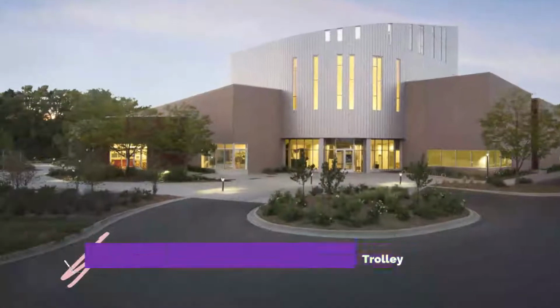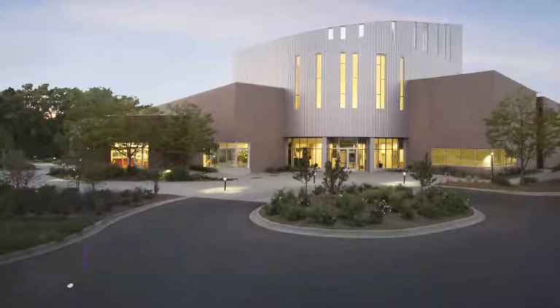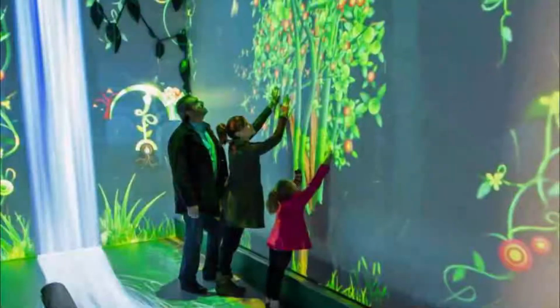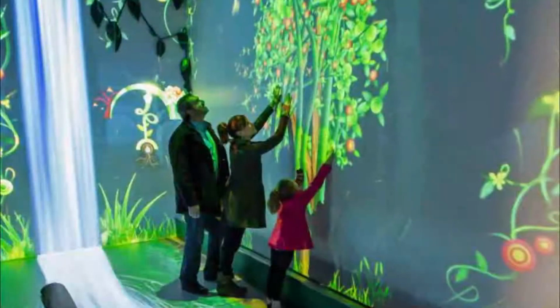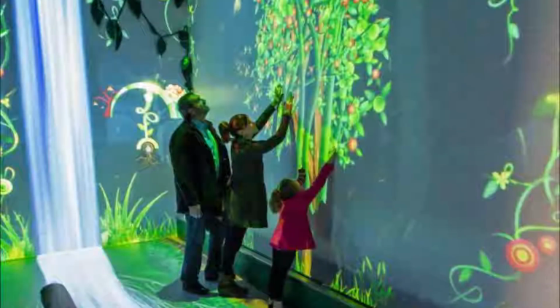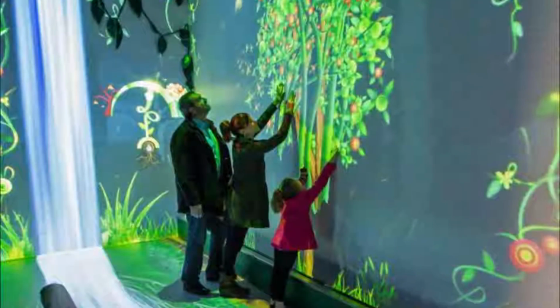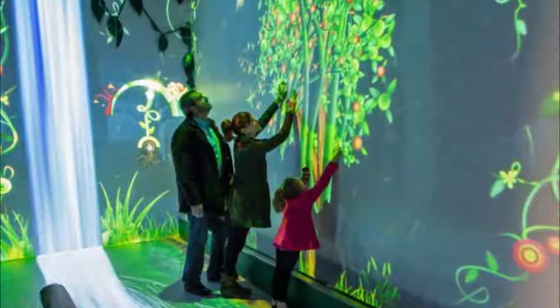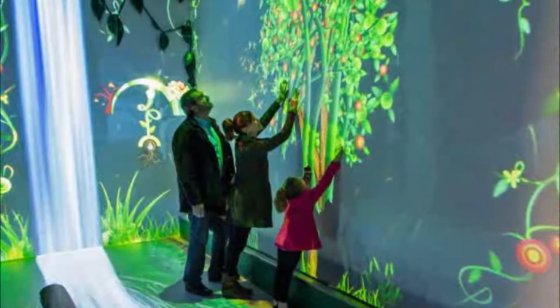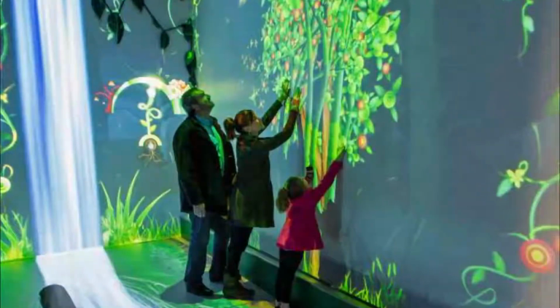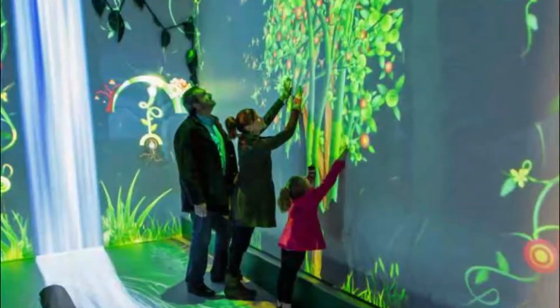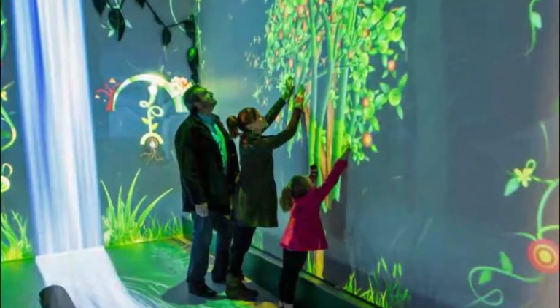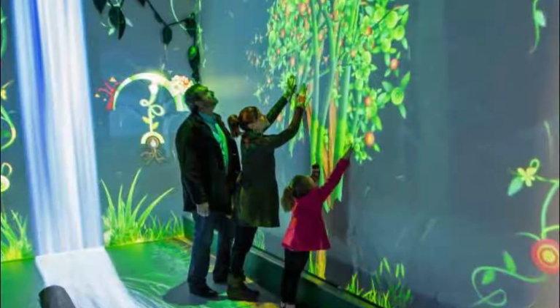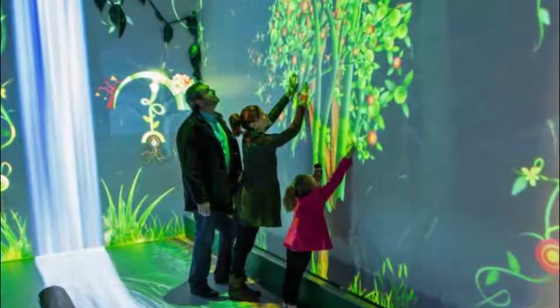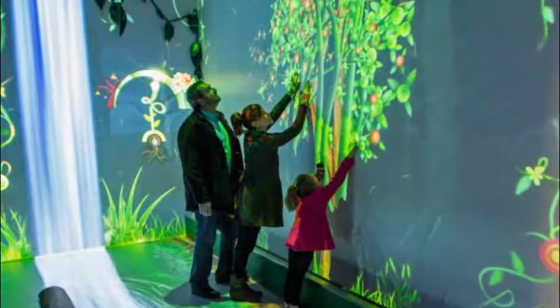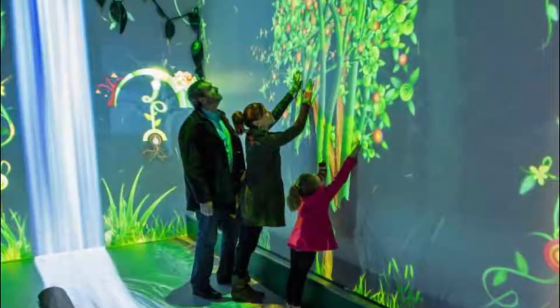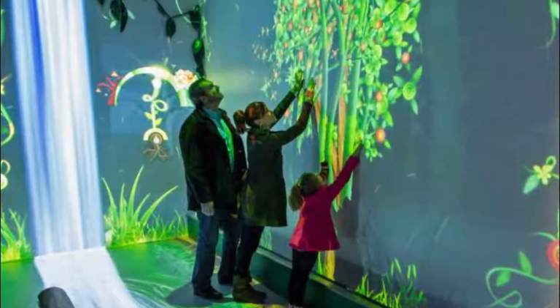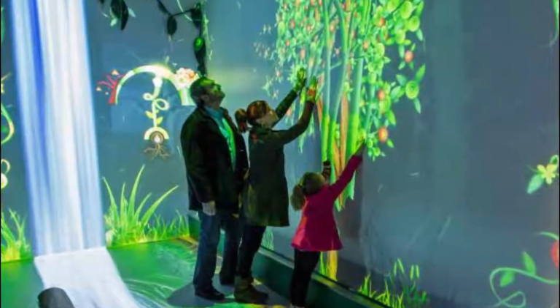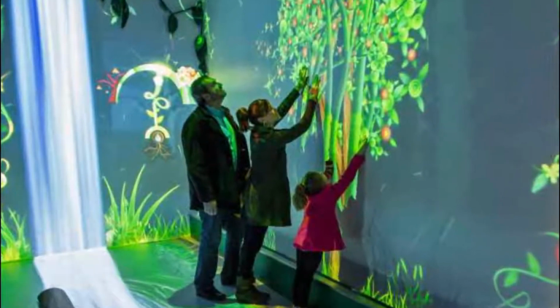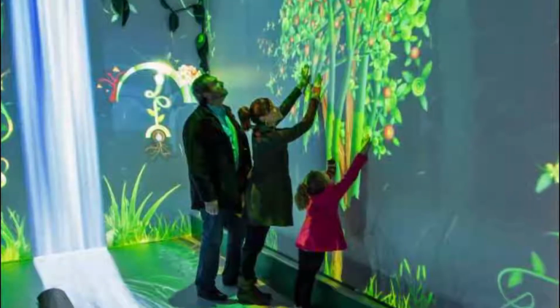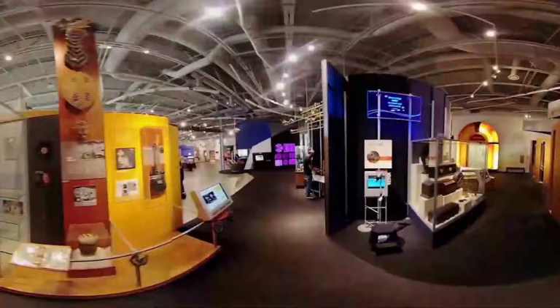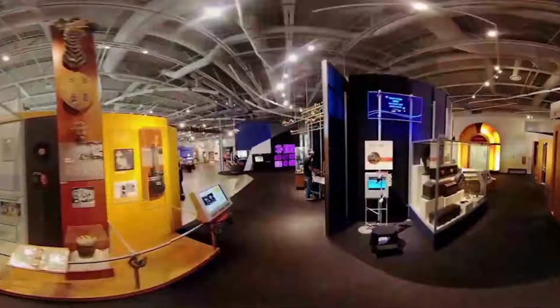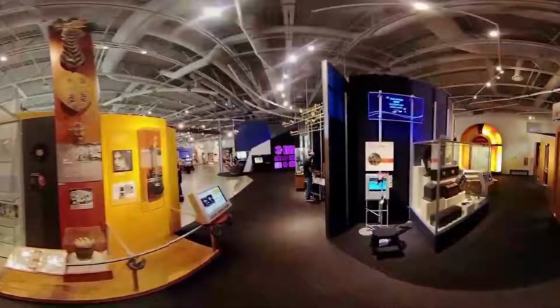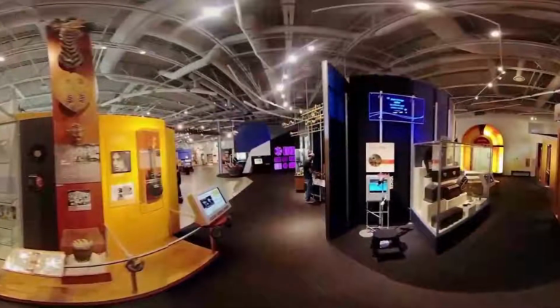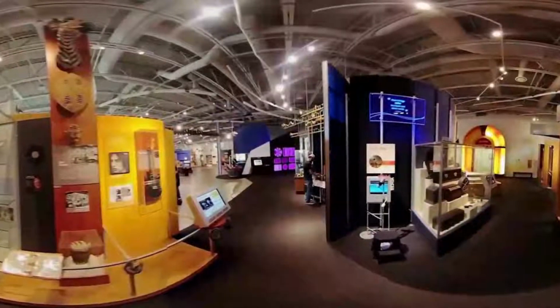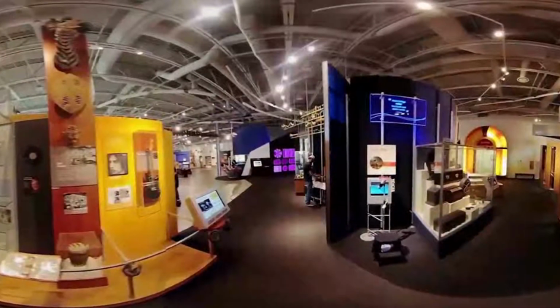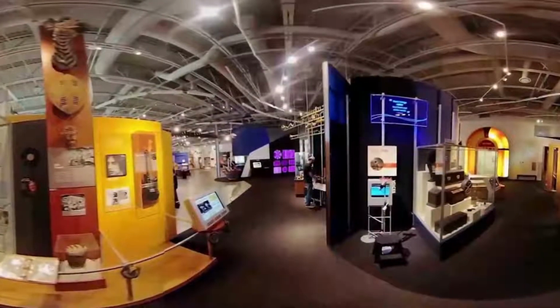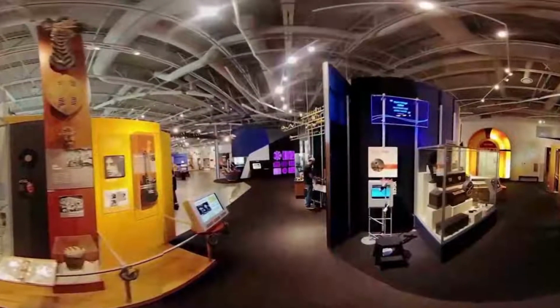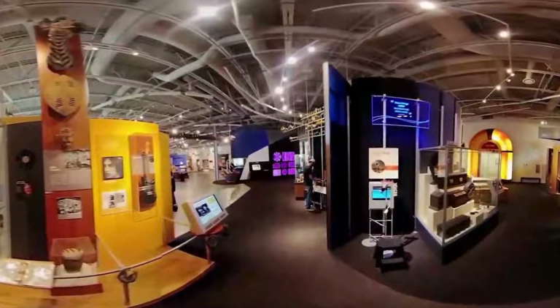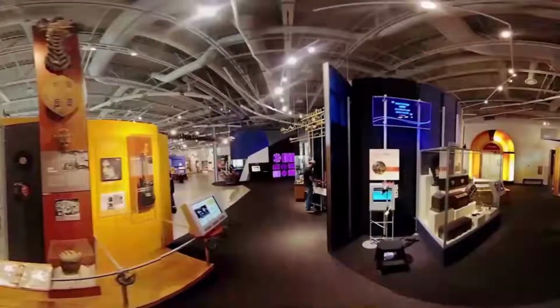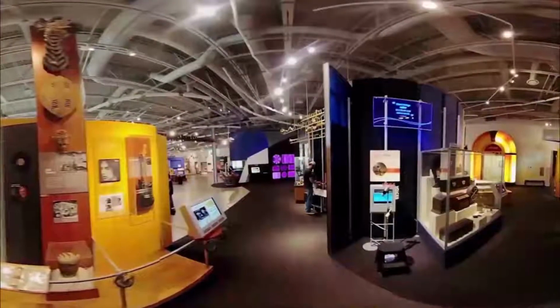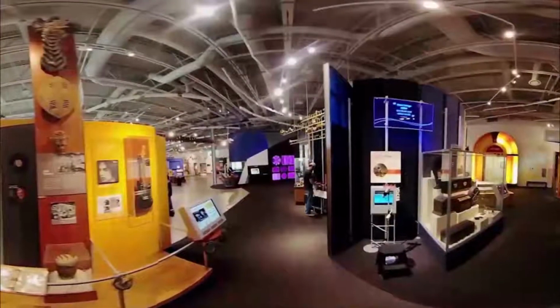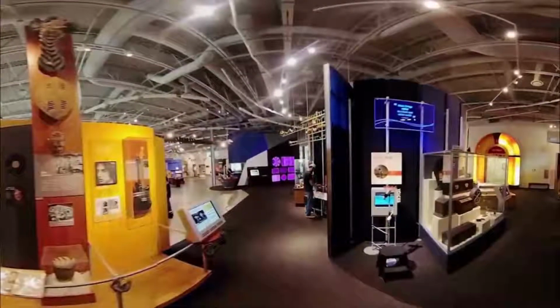Number five: Fort Collins Museum of Discovery. The Fort Collins Museum of Discovery is a culture, history, and science museum located on Mason Court.